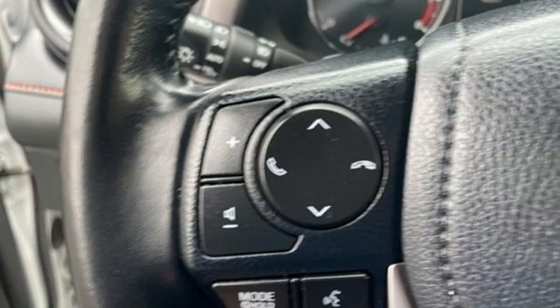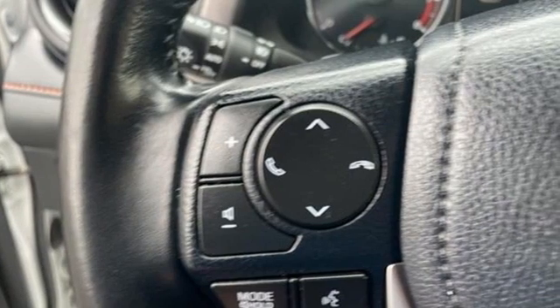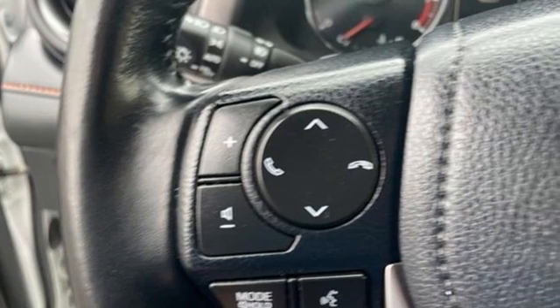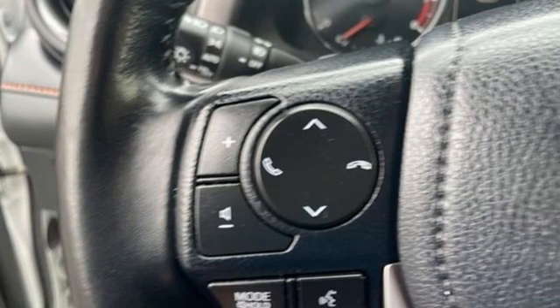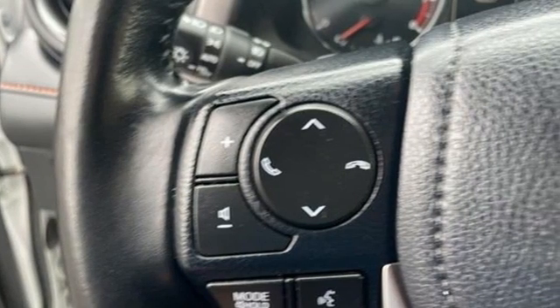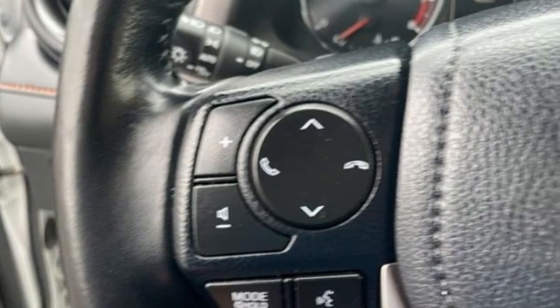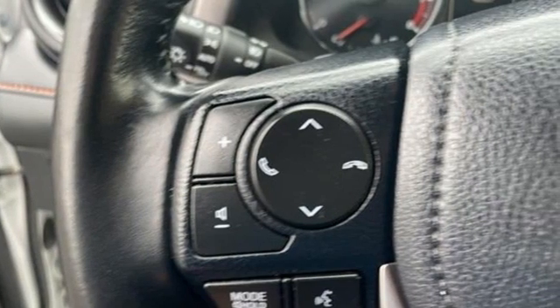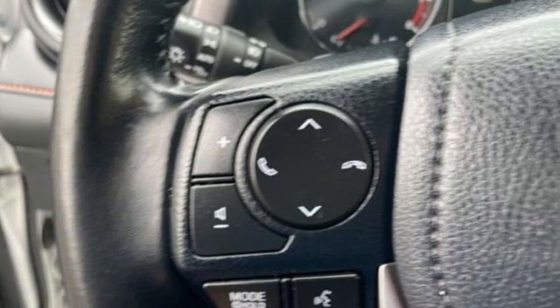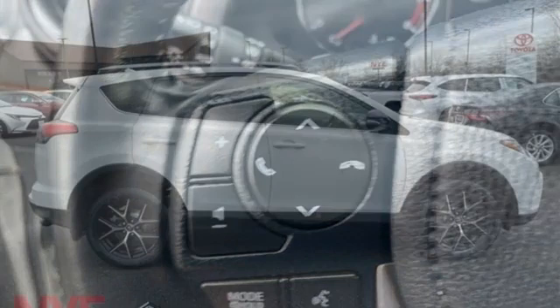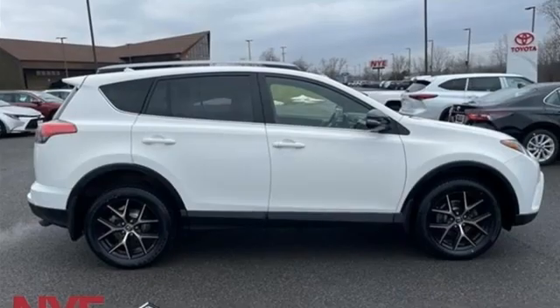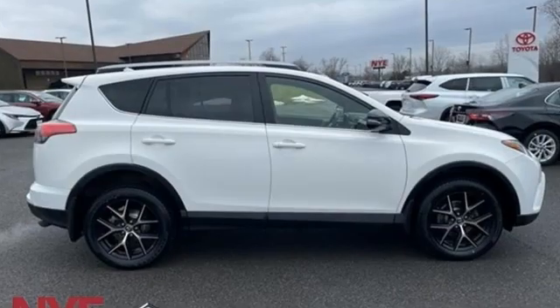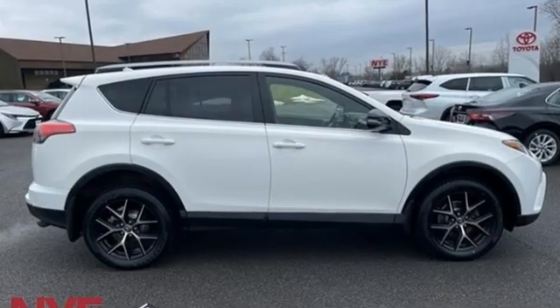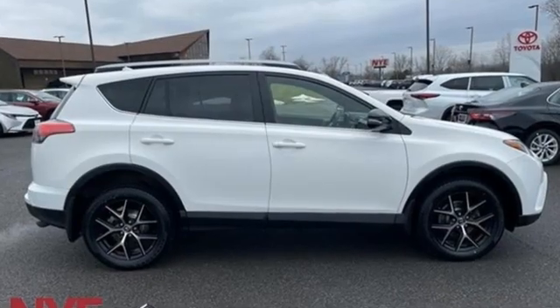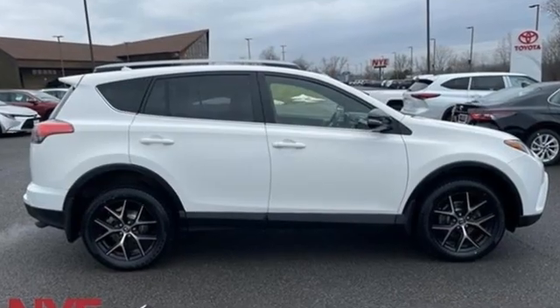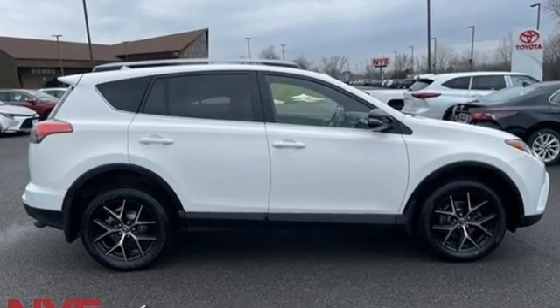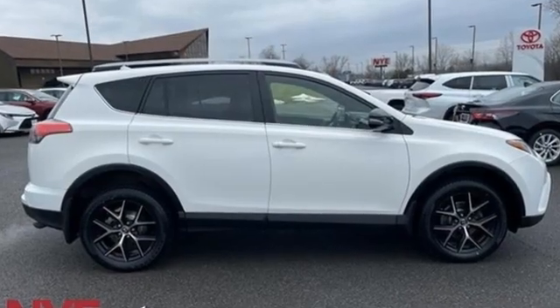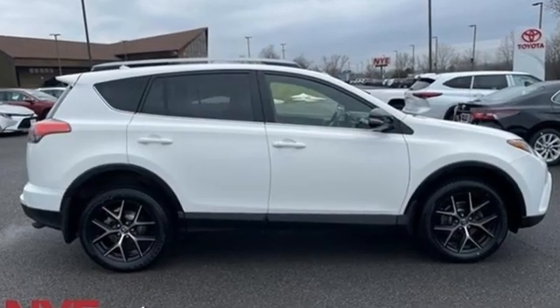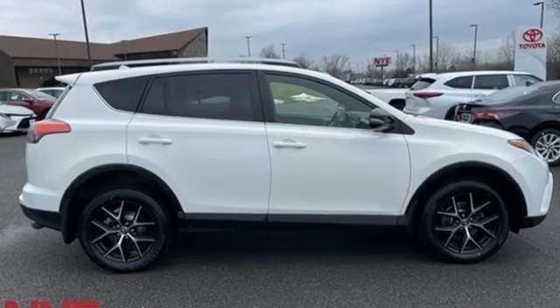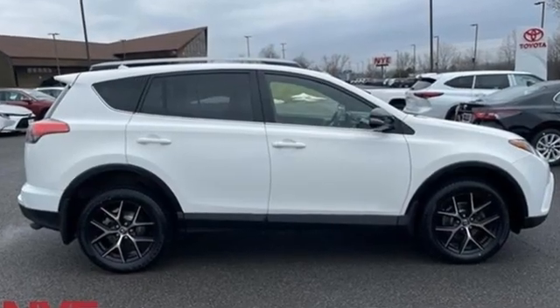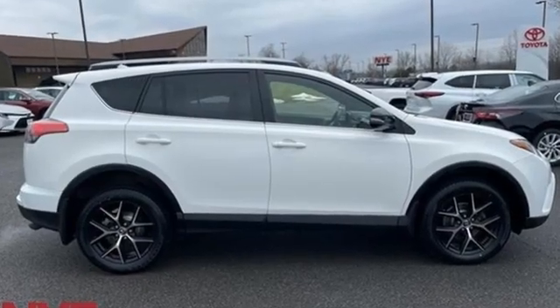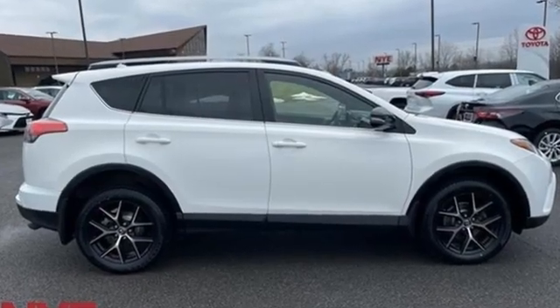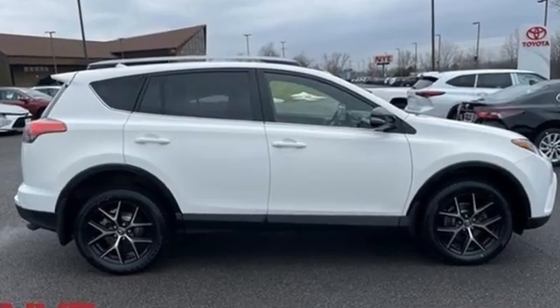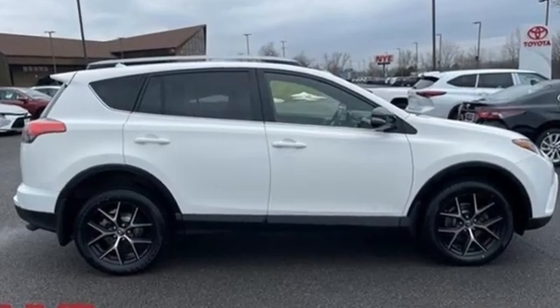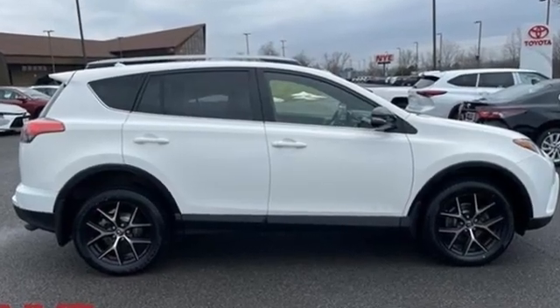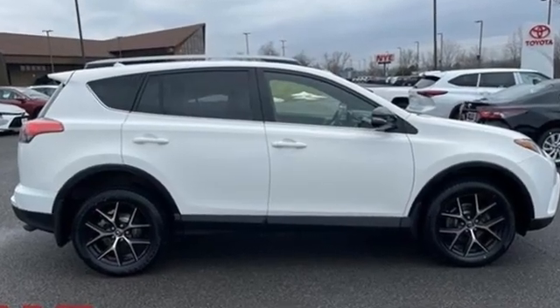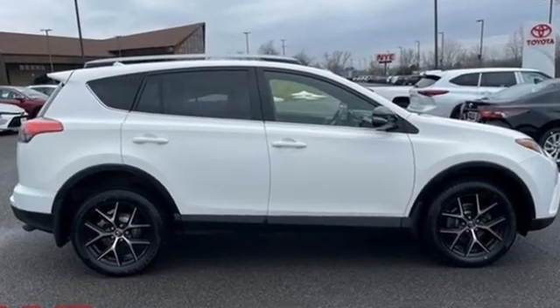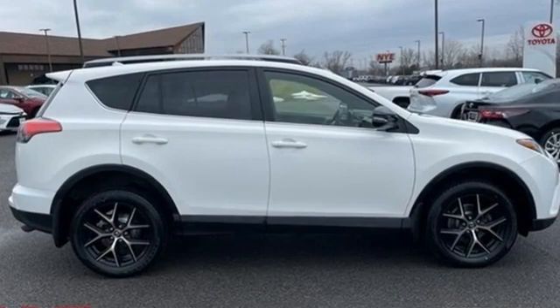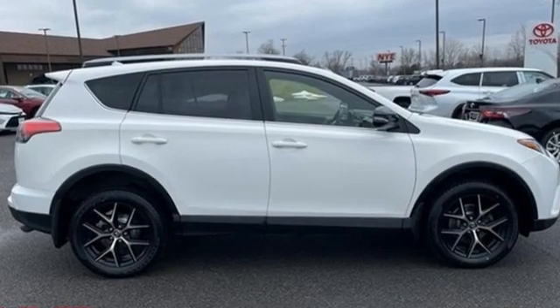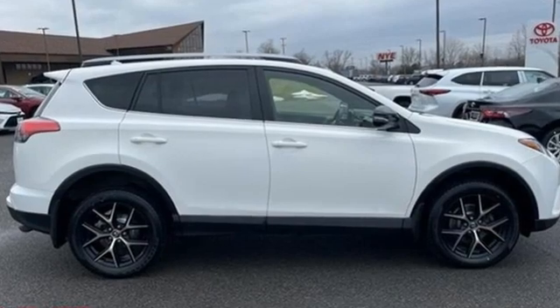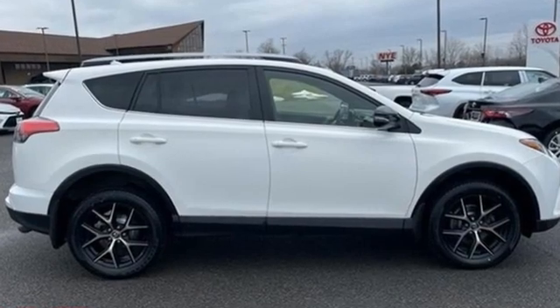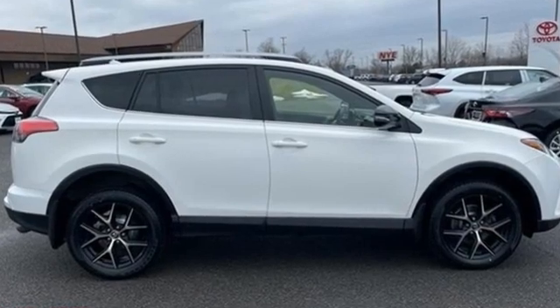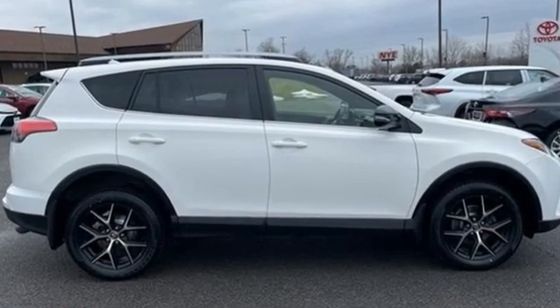Toyota — steered by ingenuity, driven by passion. Hurry in today for a test drive.